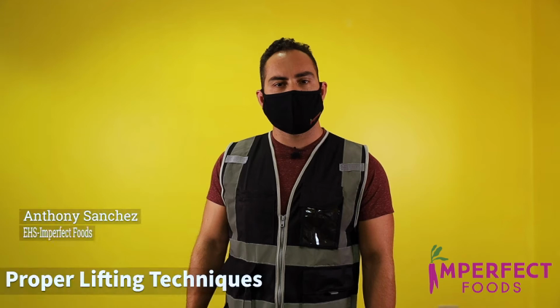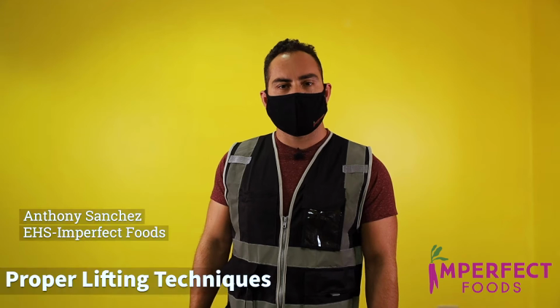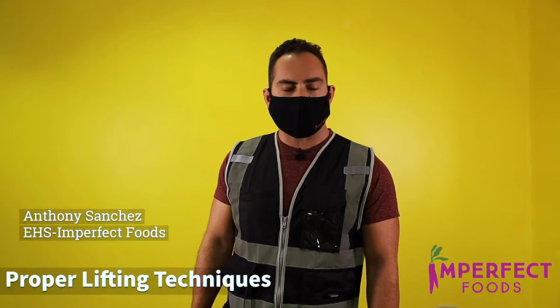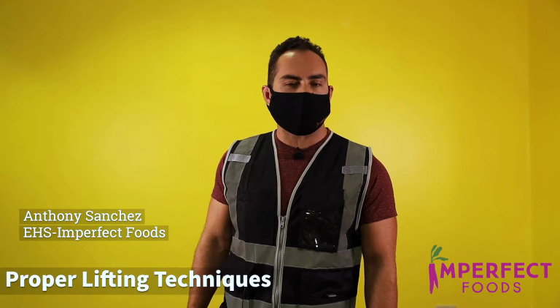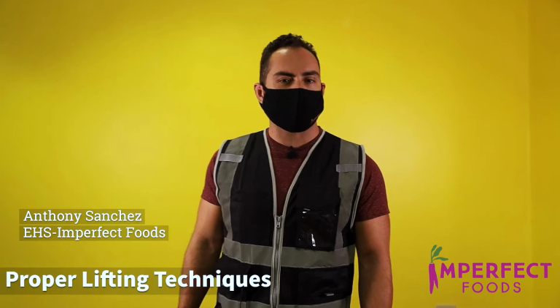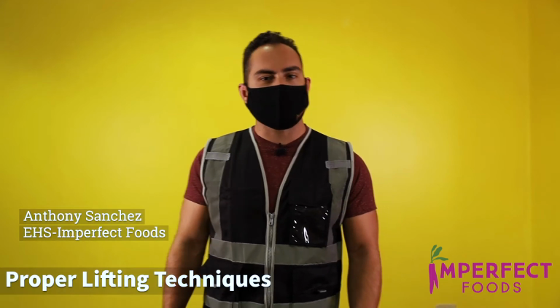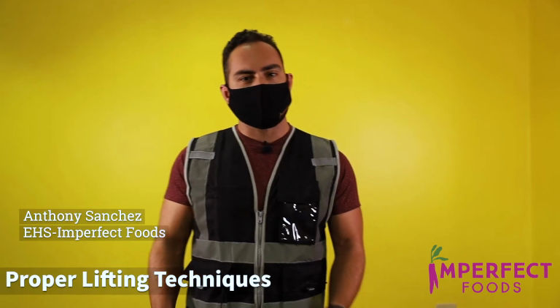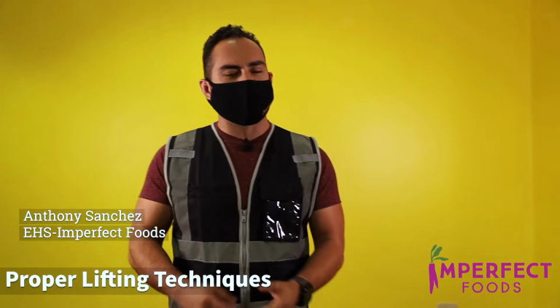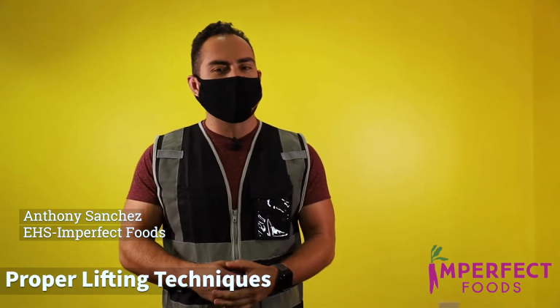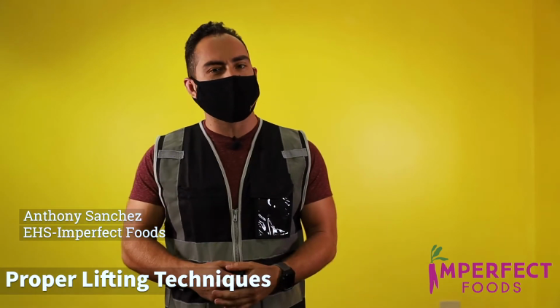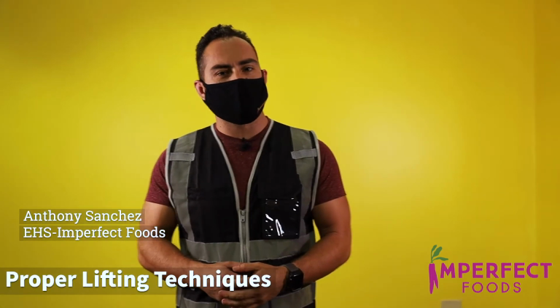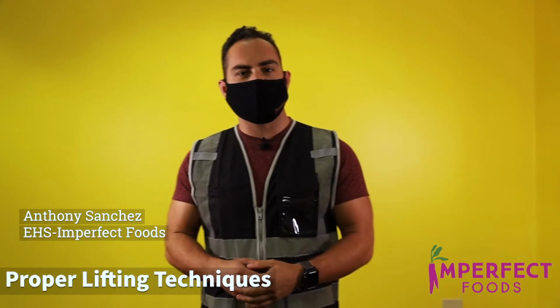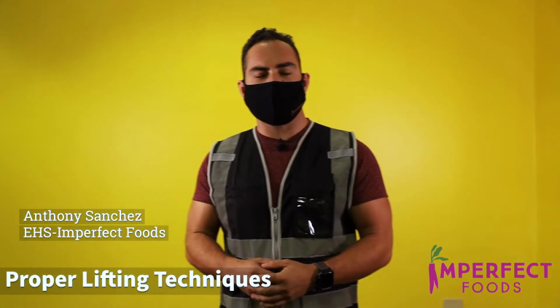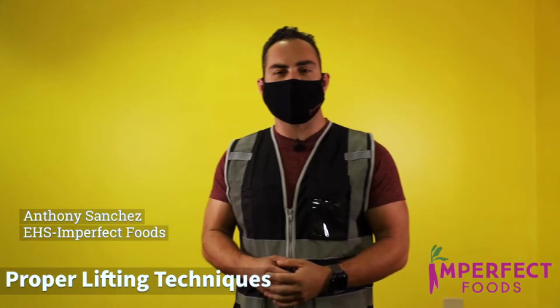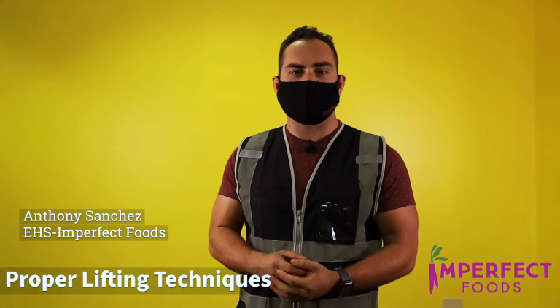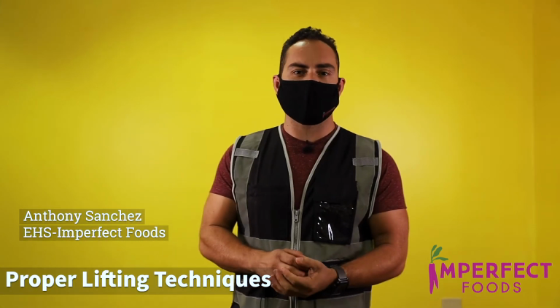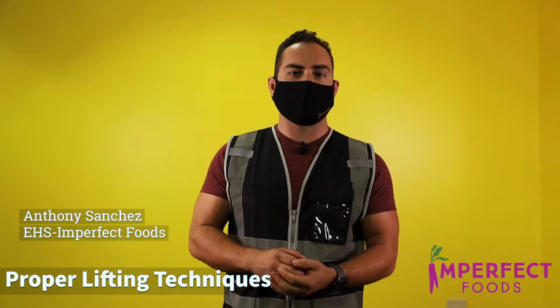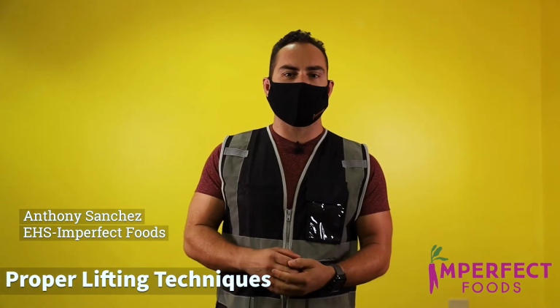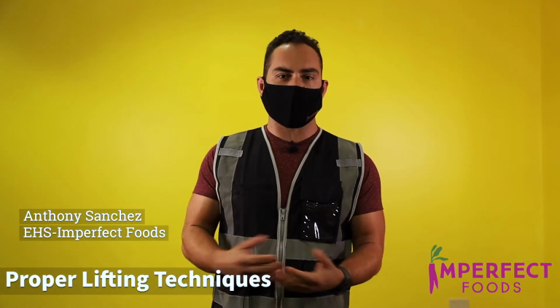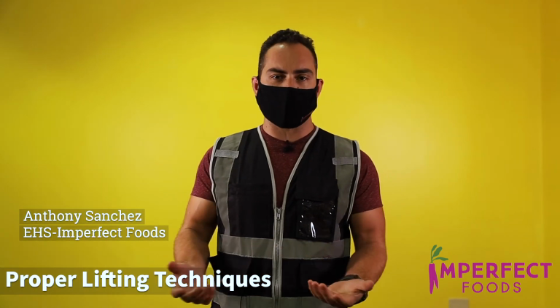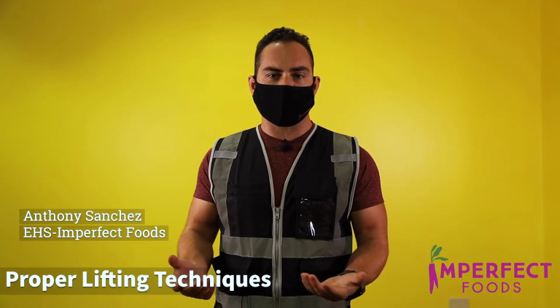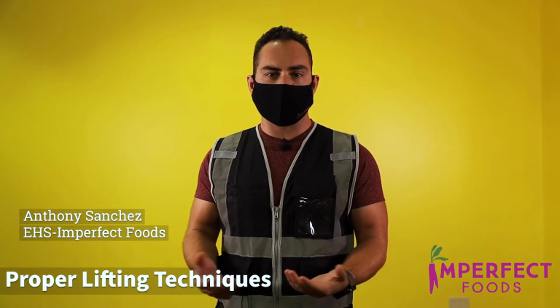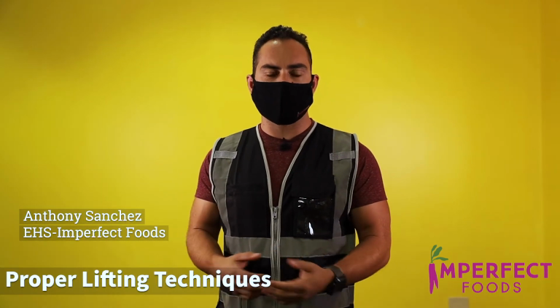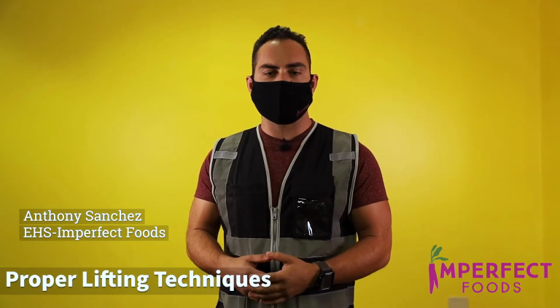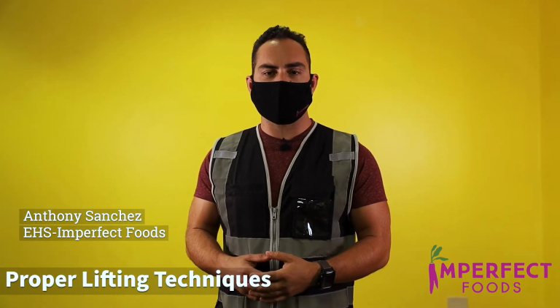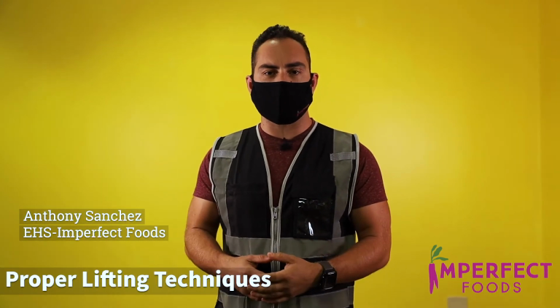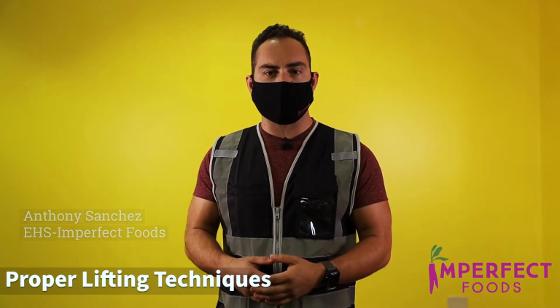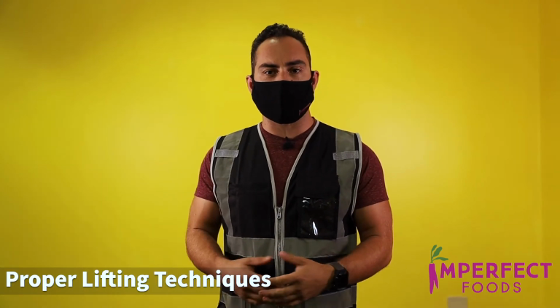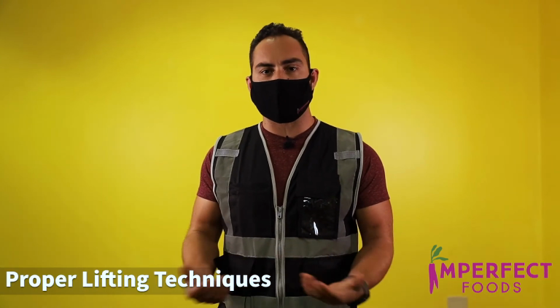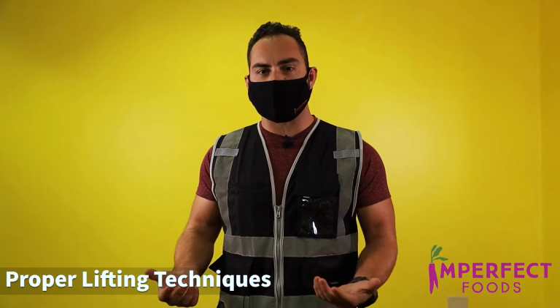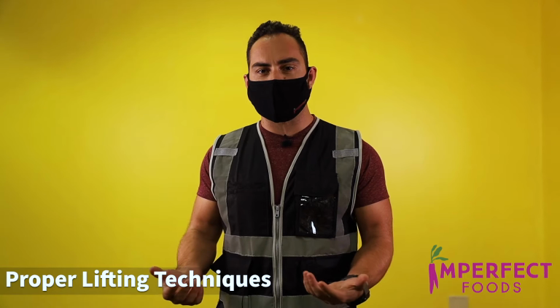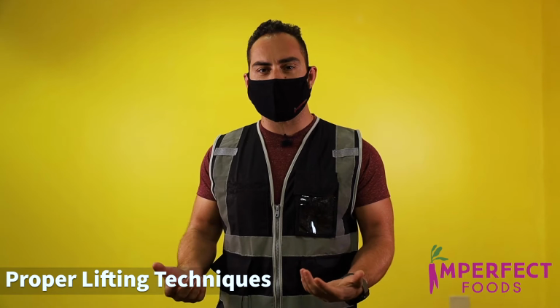Hey guys, Anthony Sanchez, EHS with Imperfect Foods. Today we're gonna go over proper lifting.